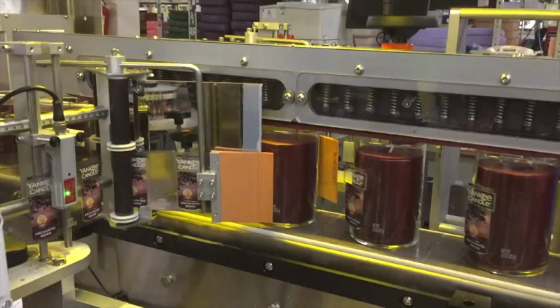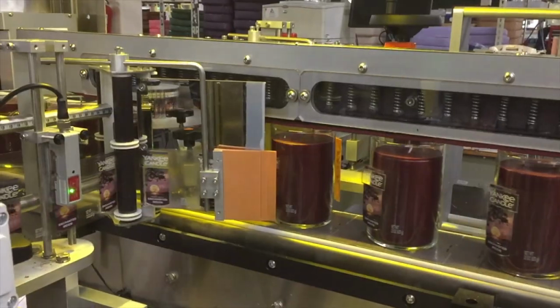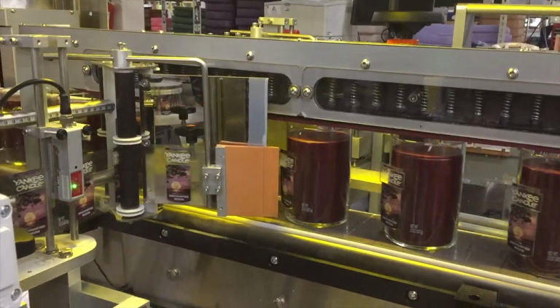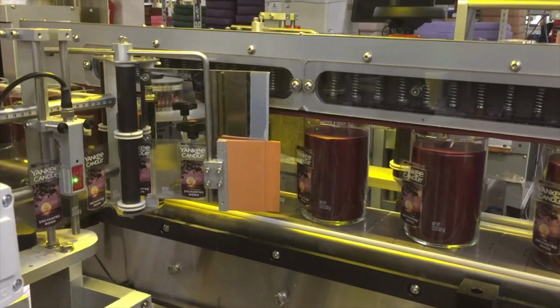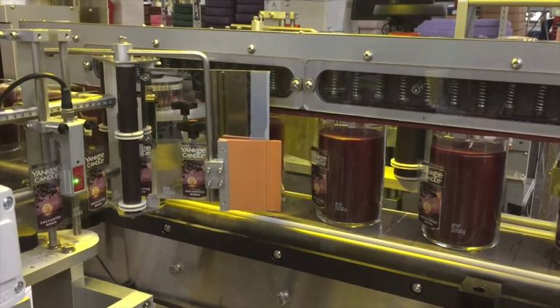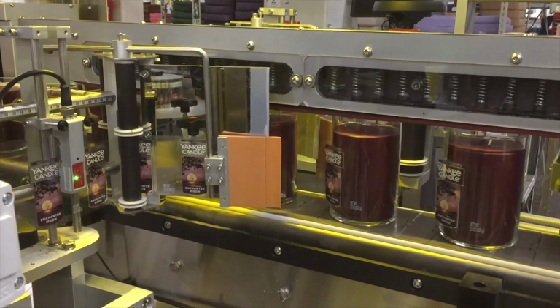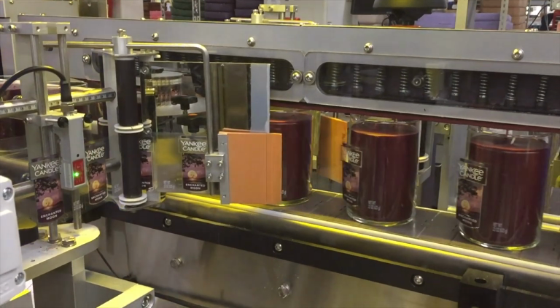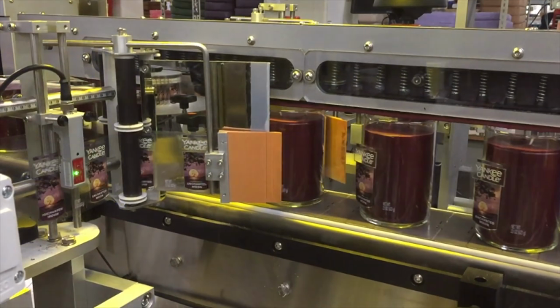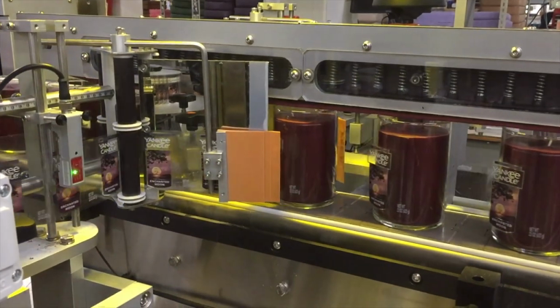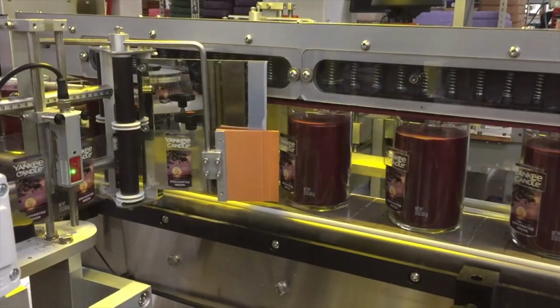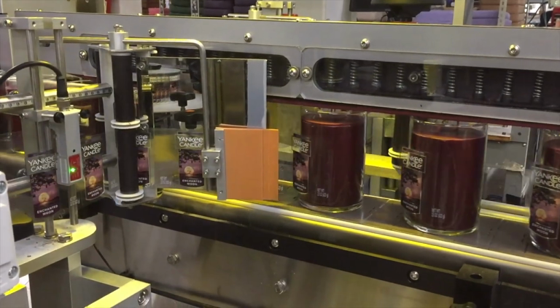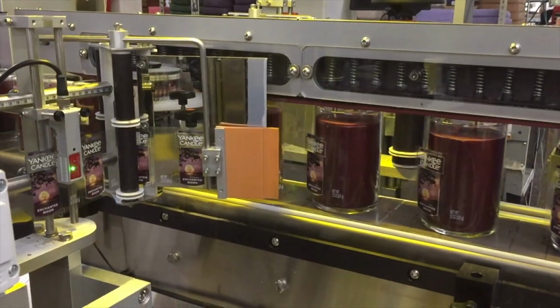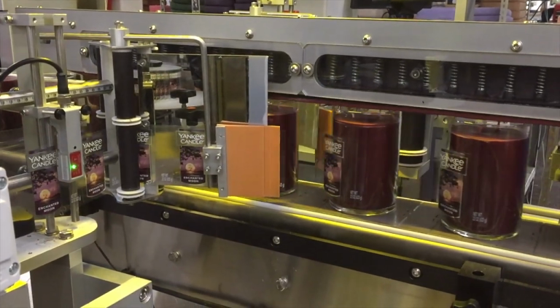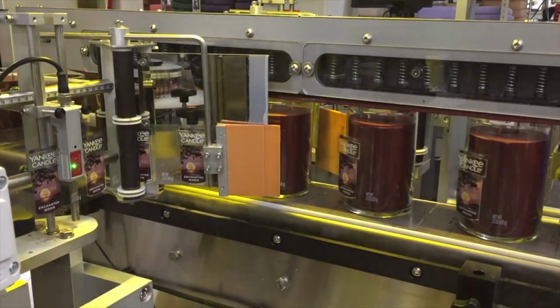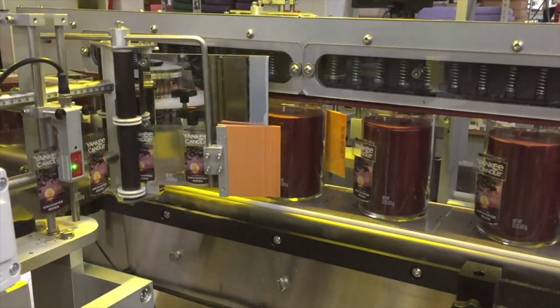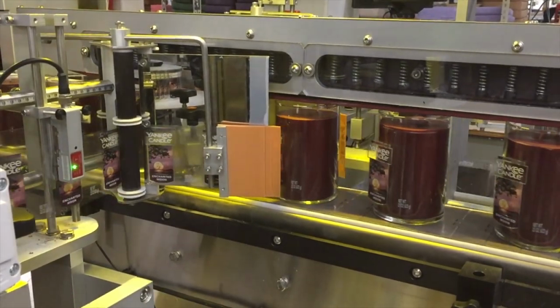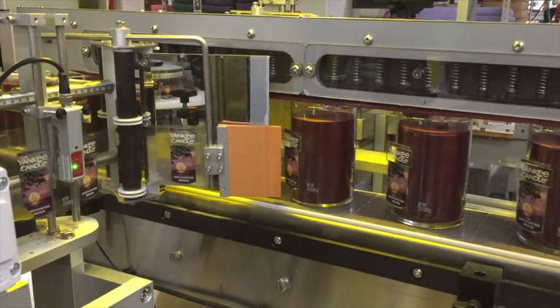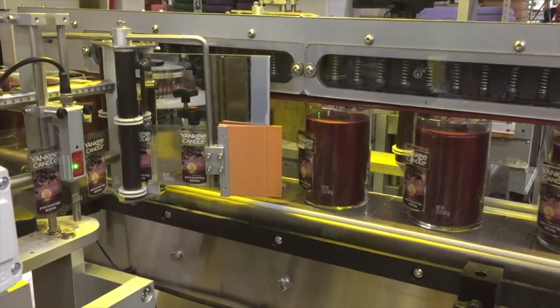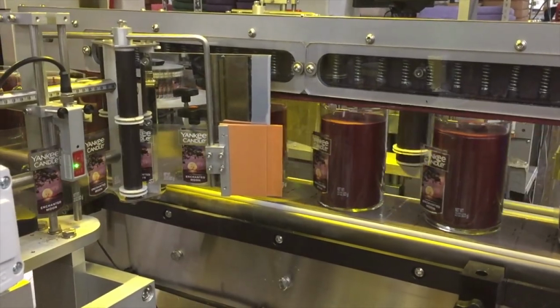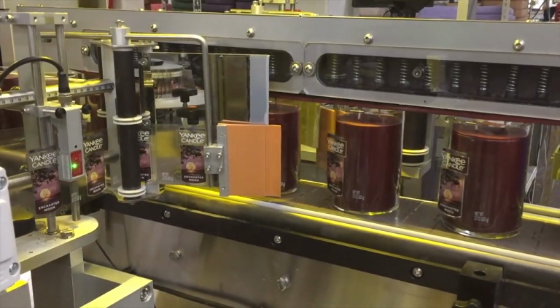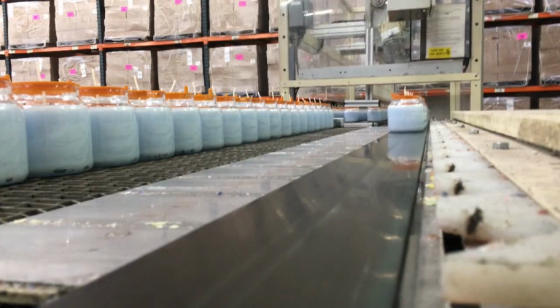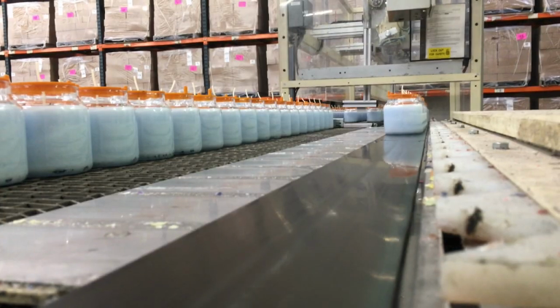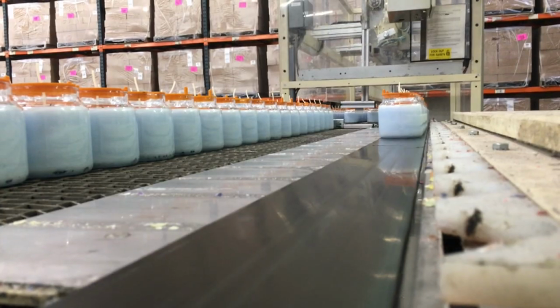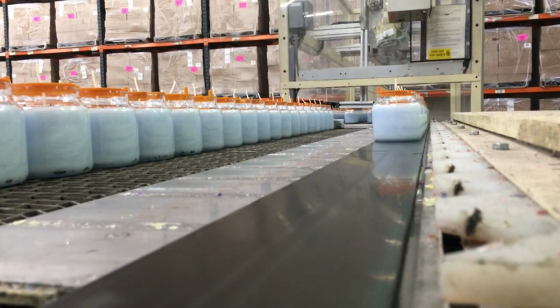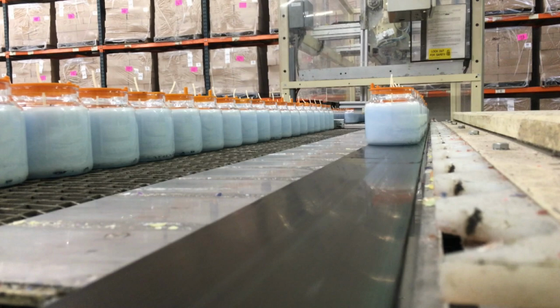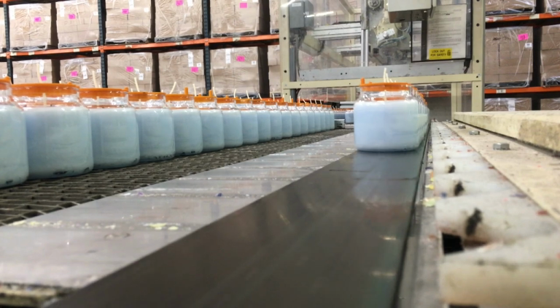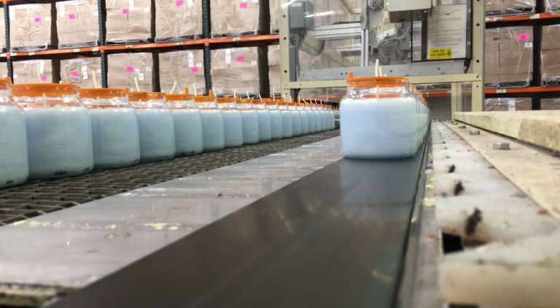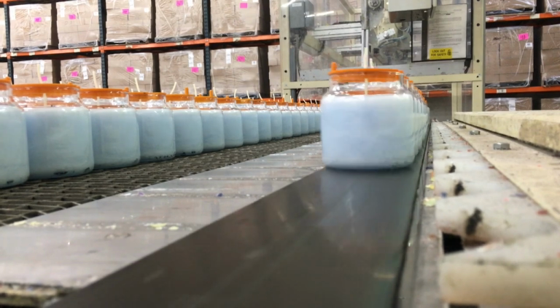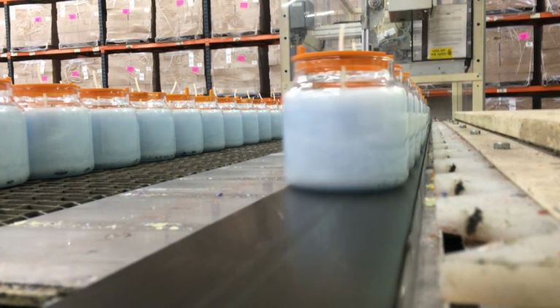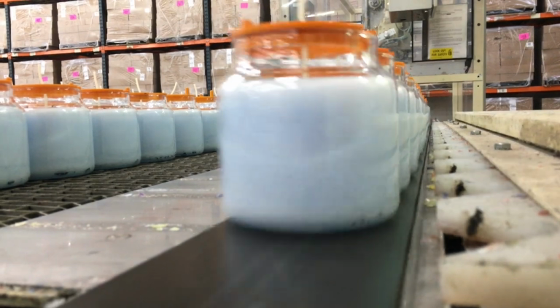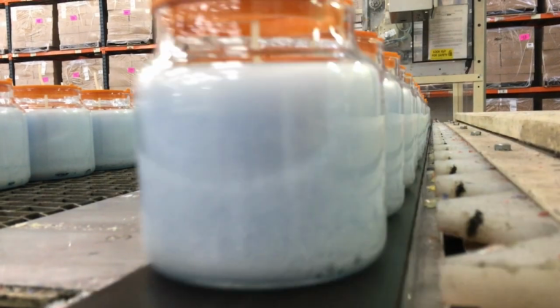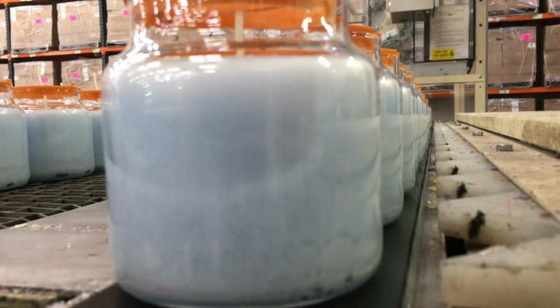In 2018 we made 51 million jar candles along with a variety of wax melts, tea lights, votives, and scent plugs.